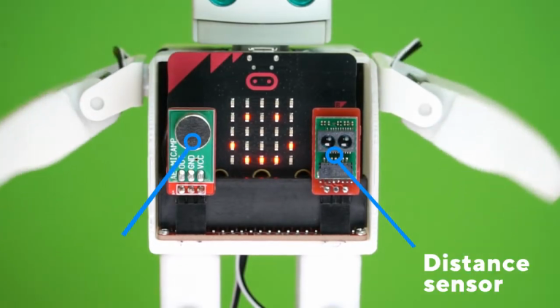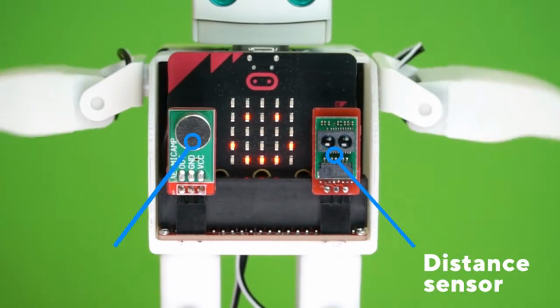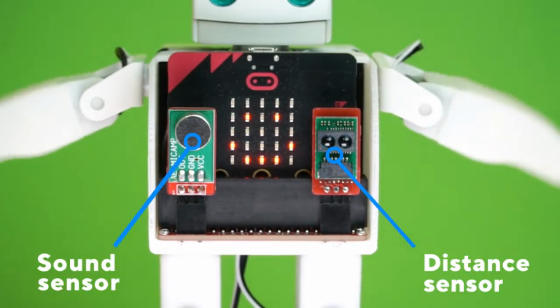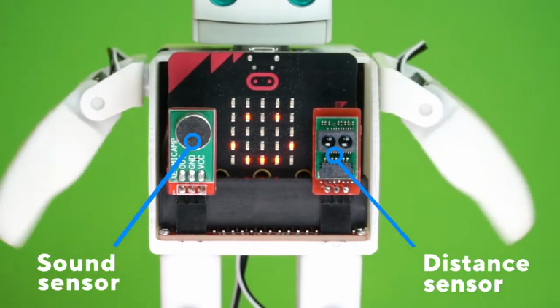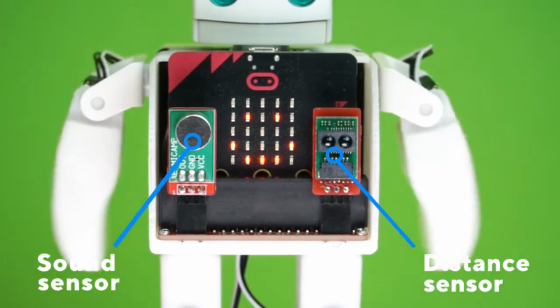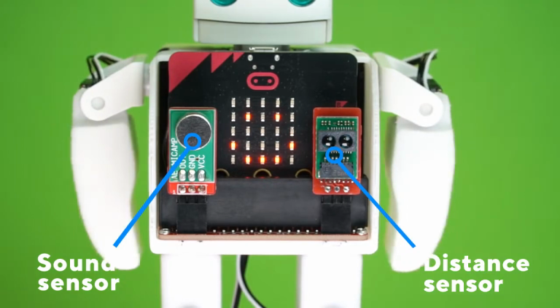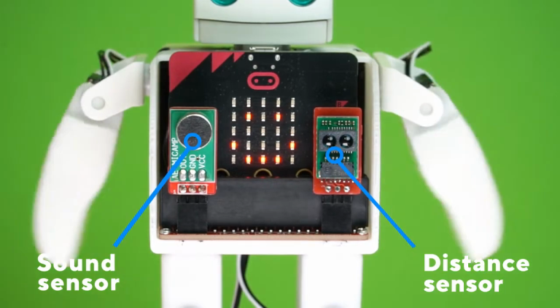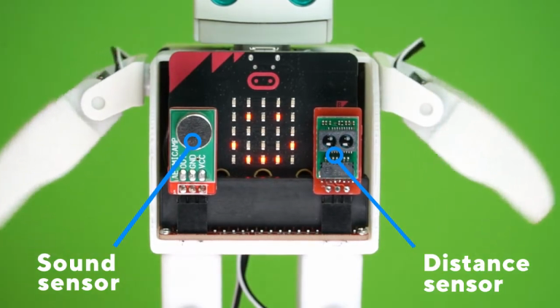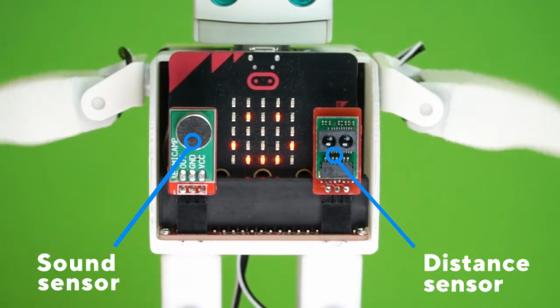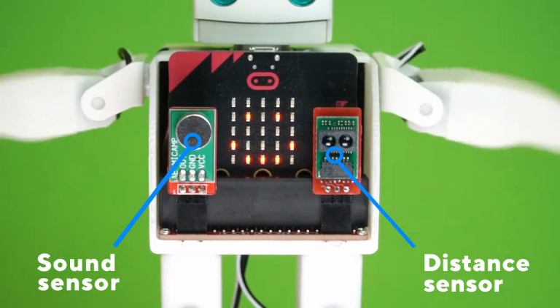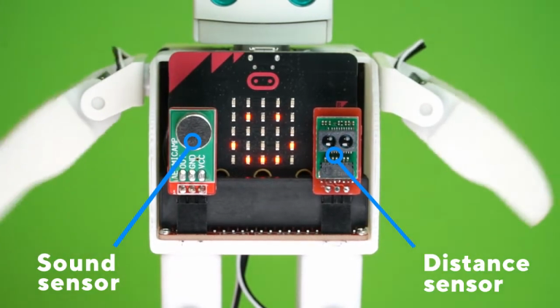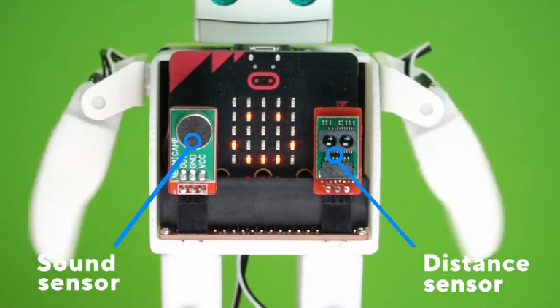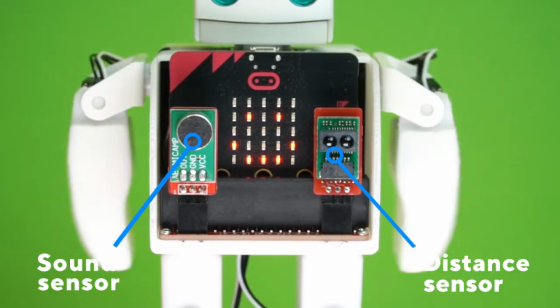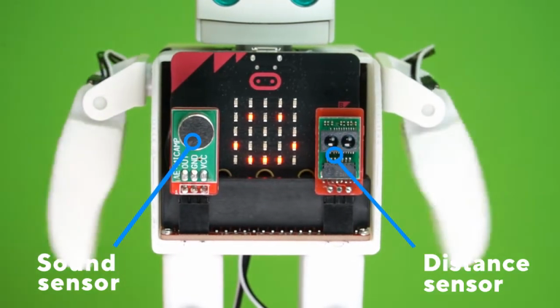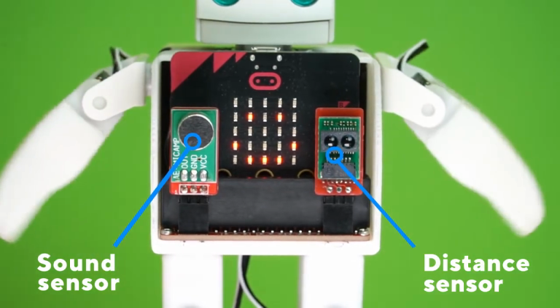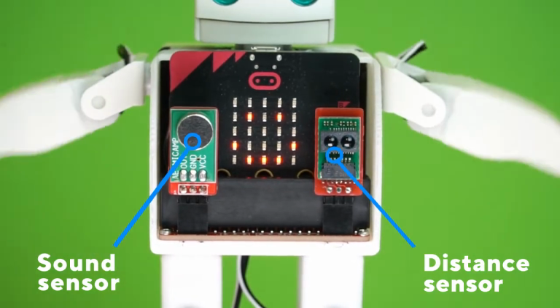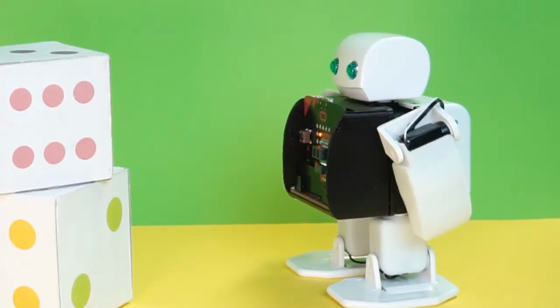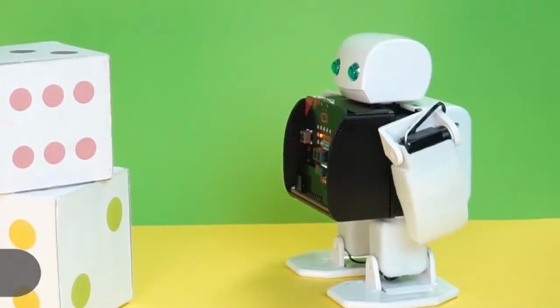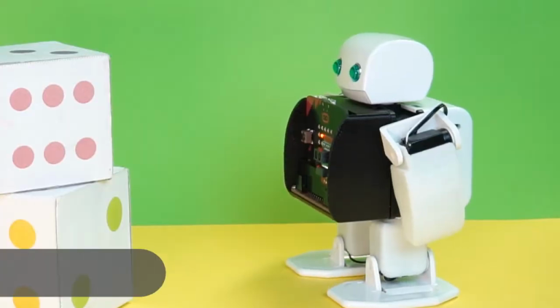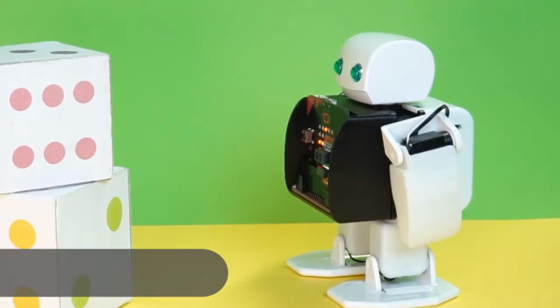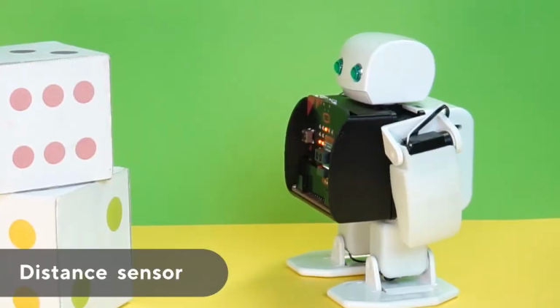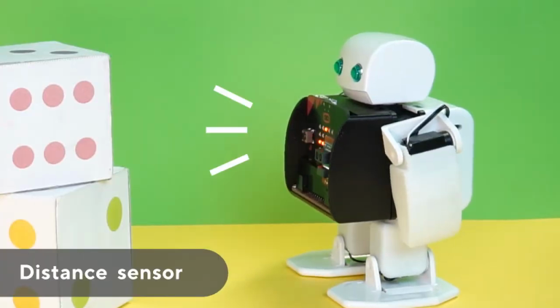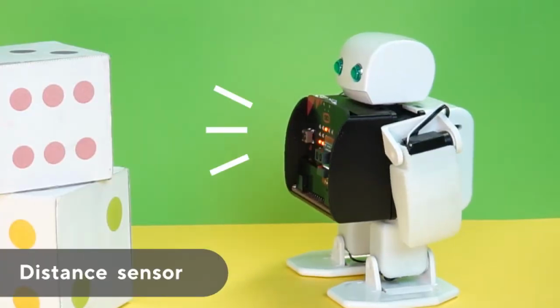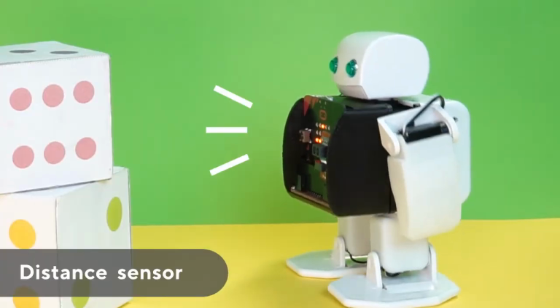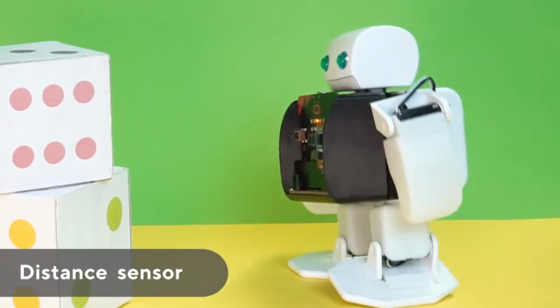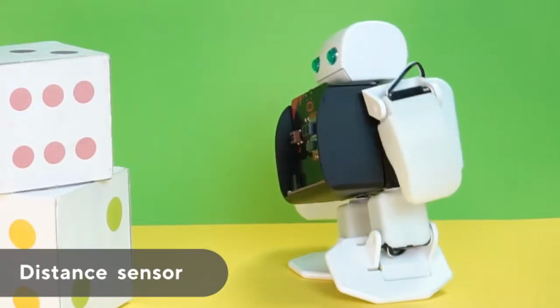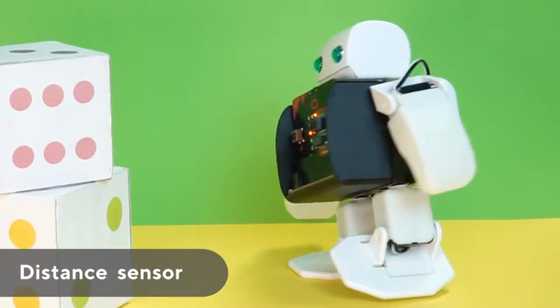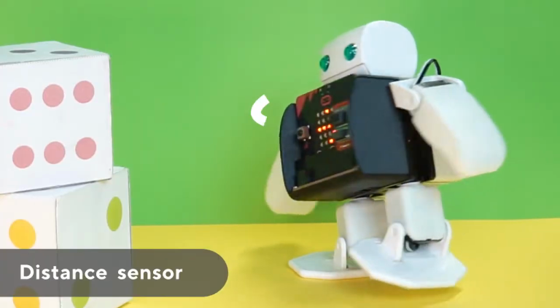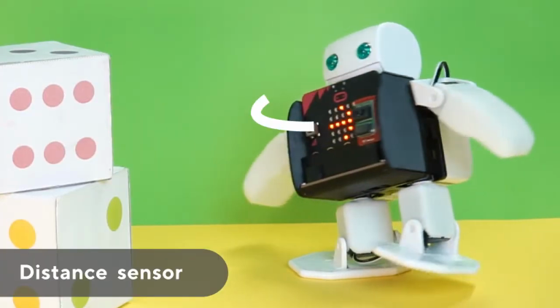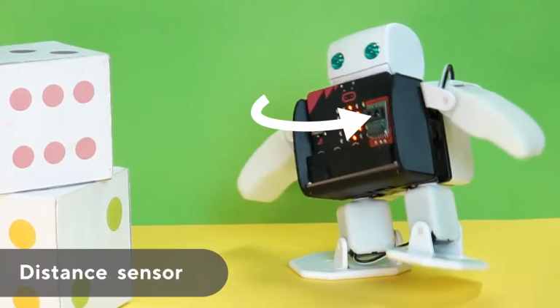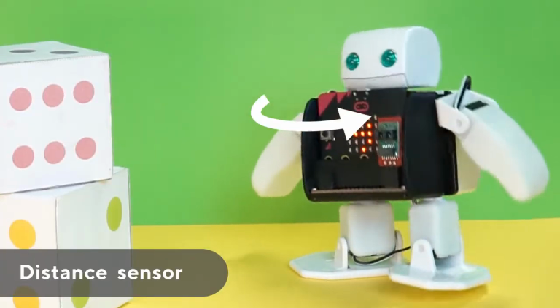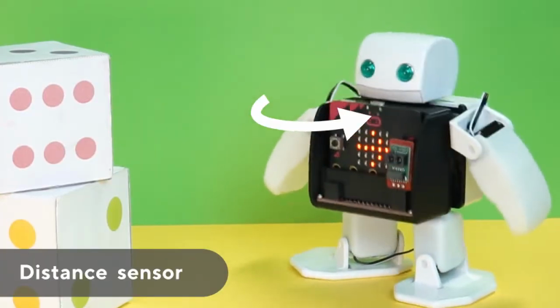The PlenBit has both a distance sensor and a sound sensor that can be used to prevent it from crashing and turning automatically.